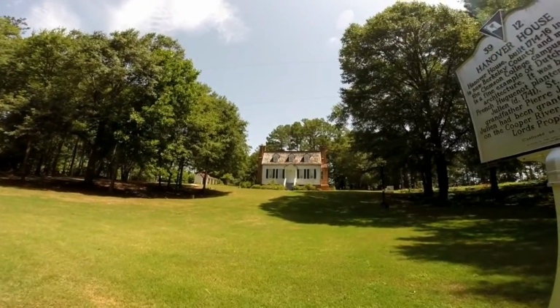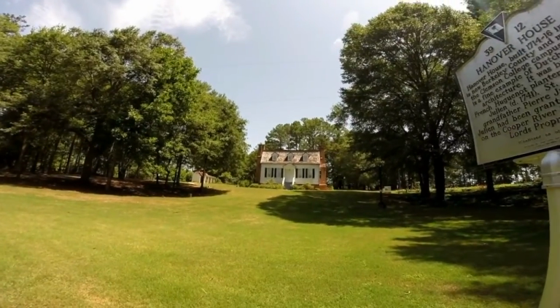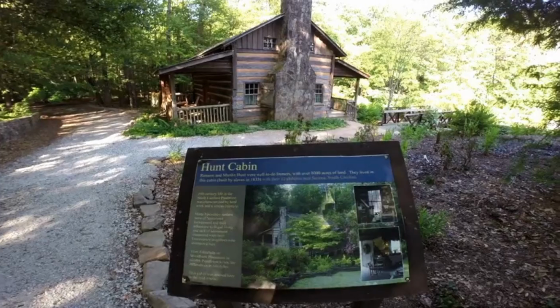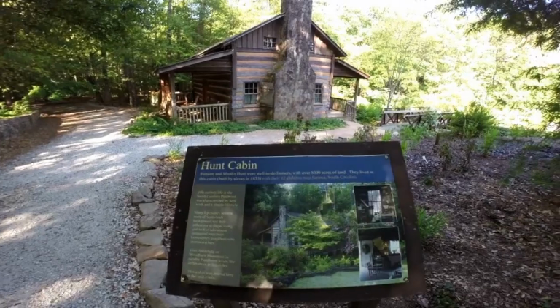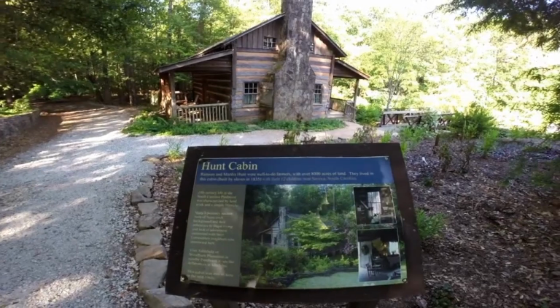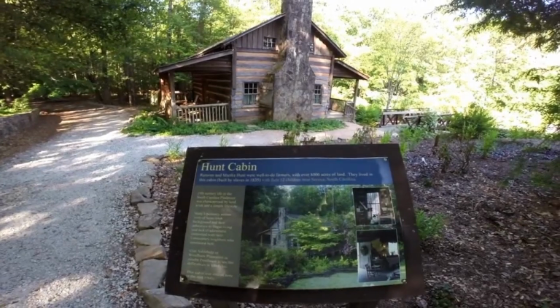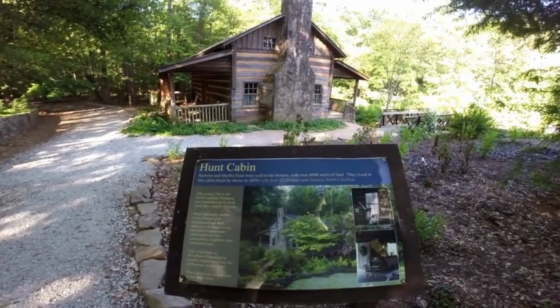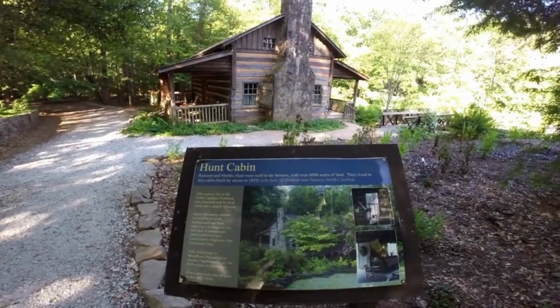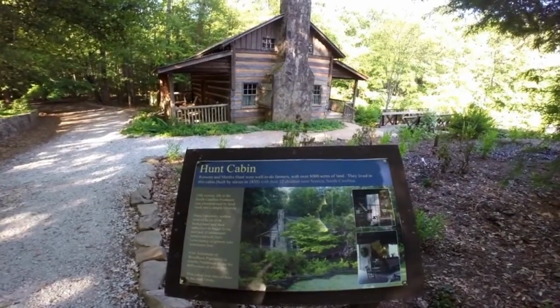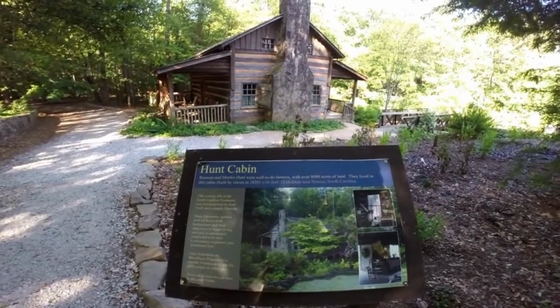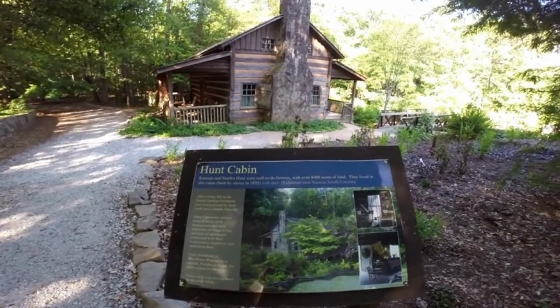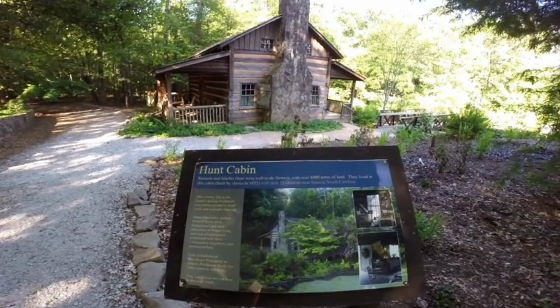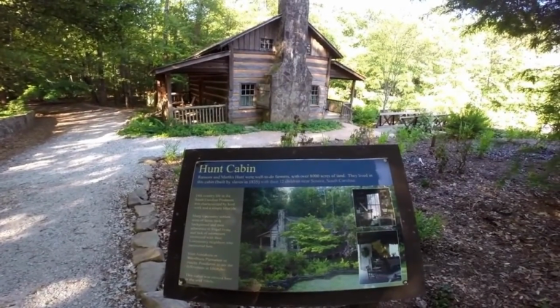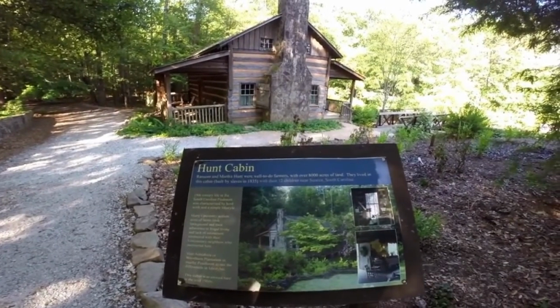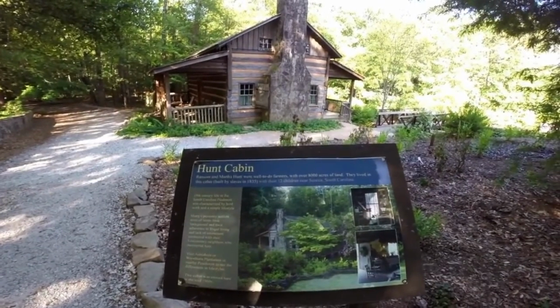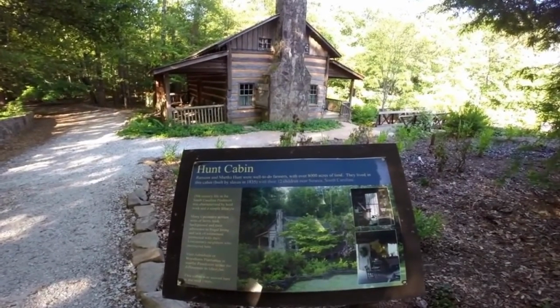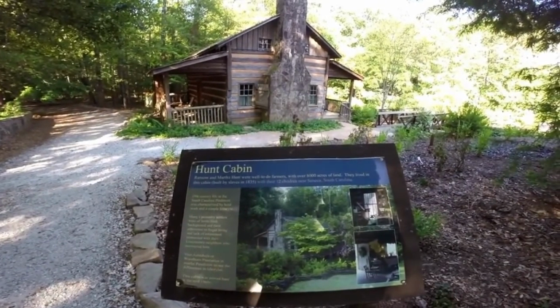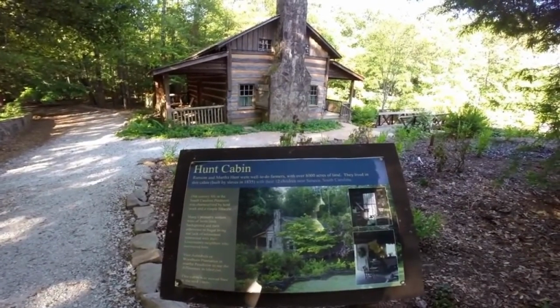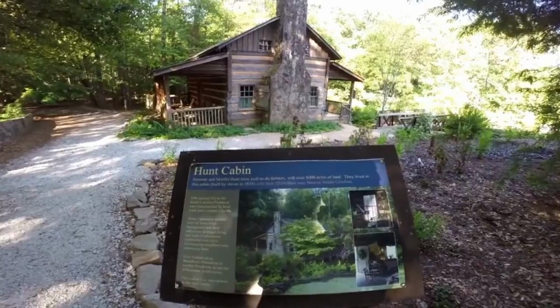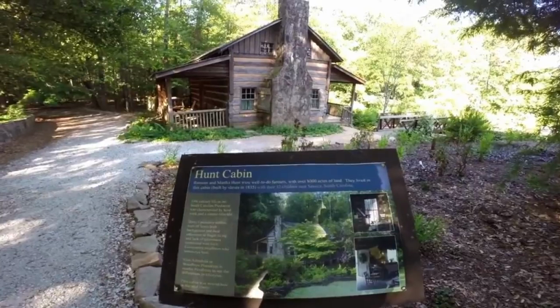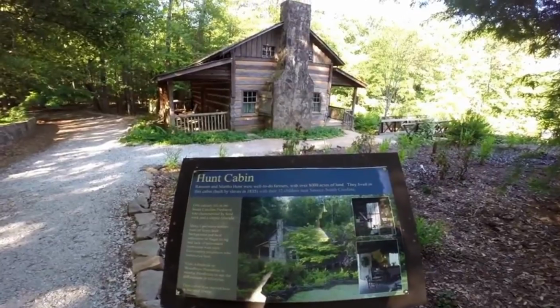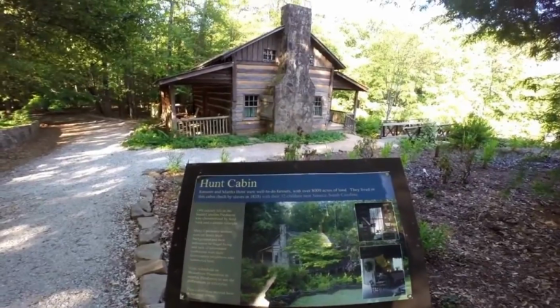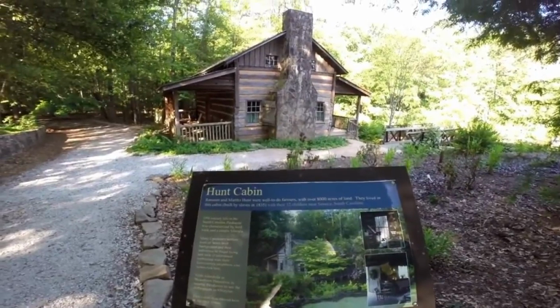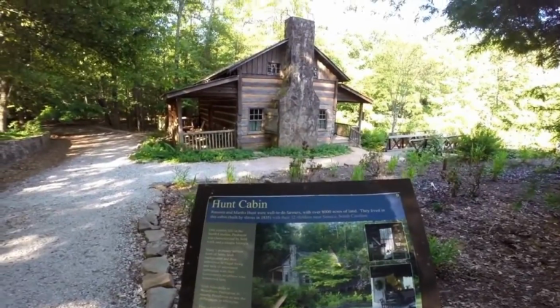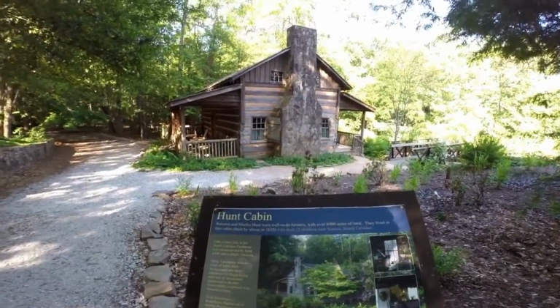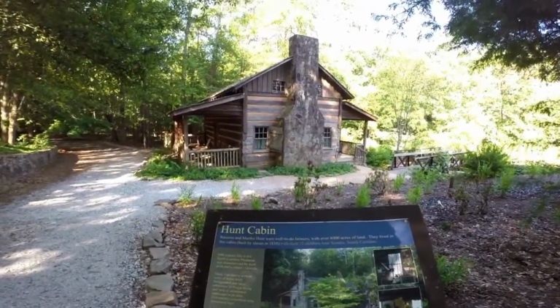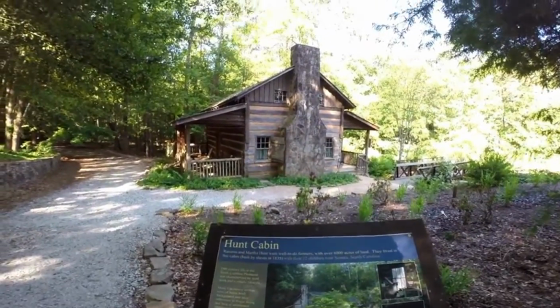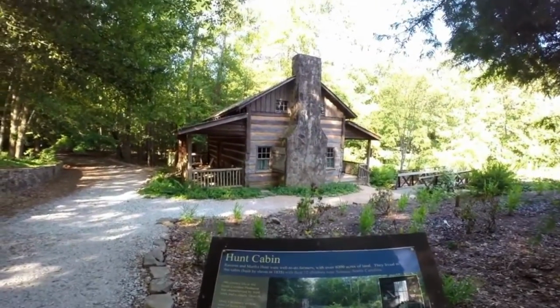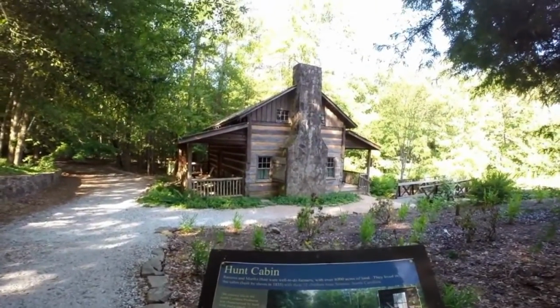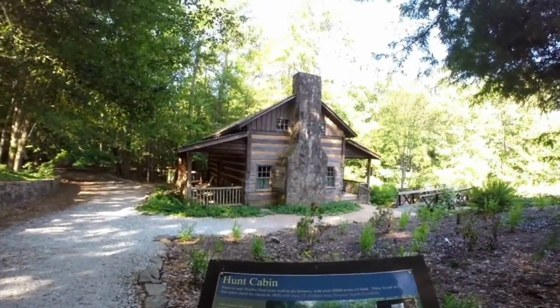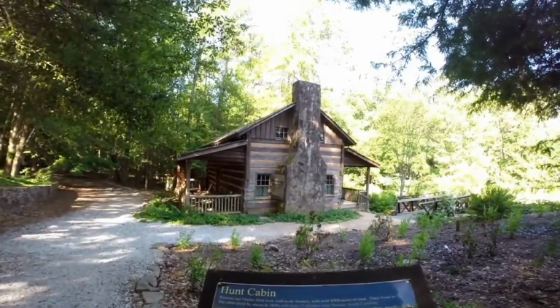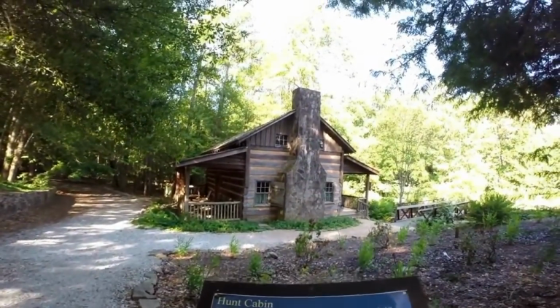The Hunt Cabin, which was built in 1826, is actually here and on our management.